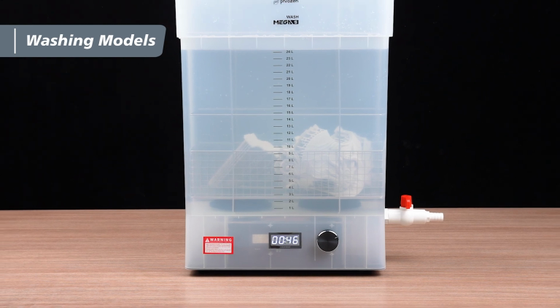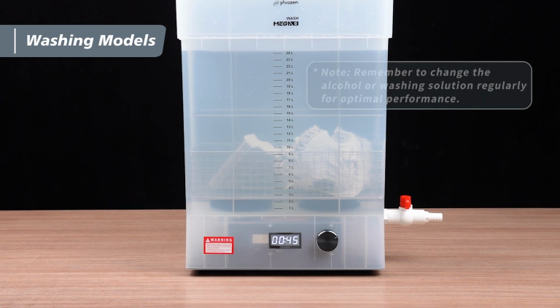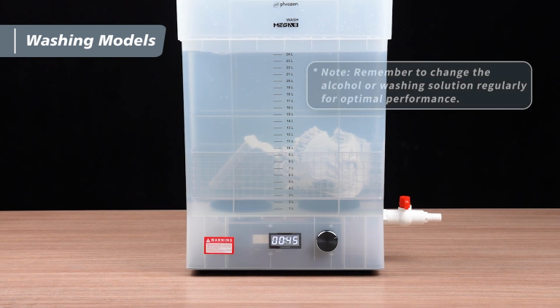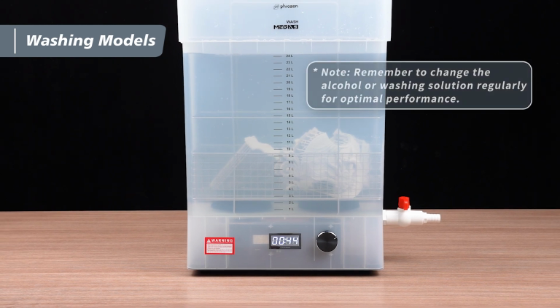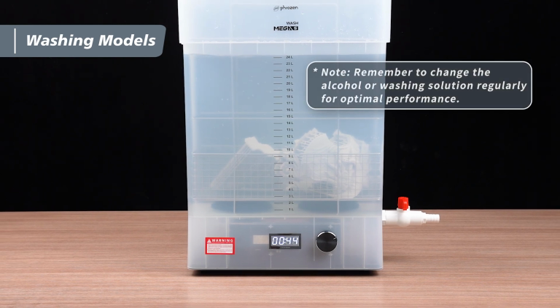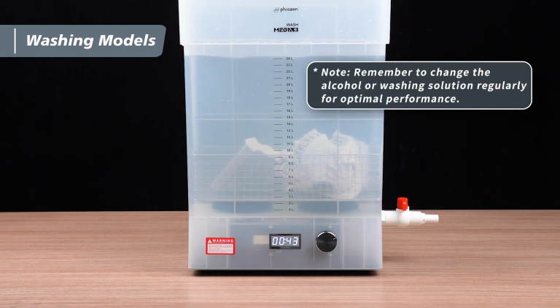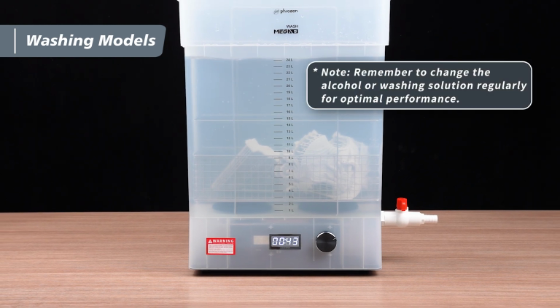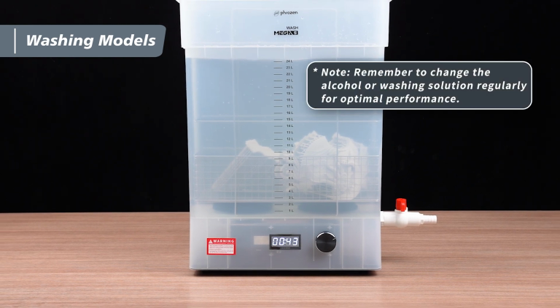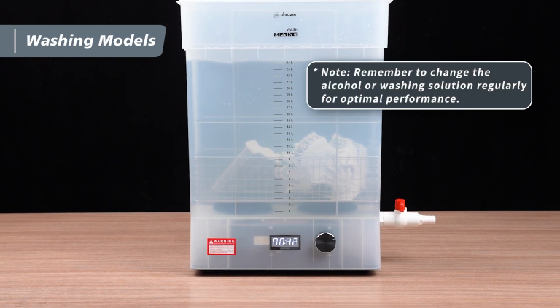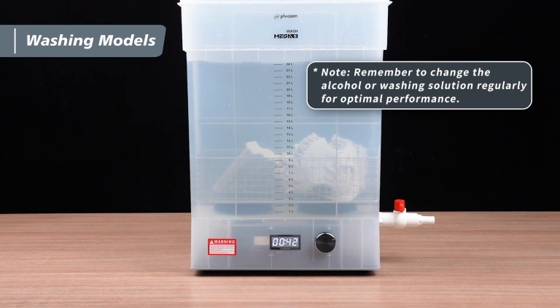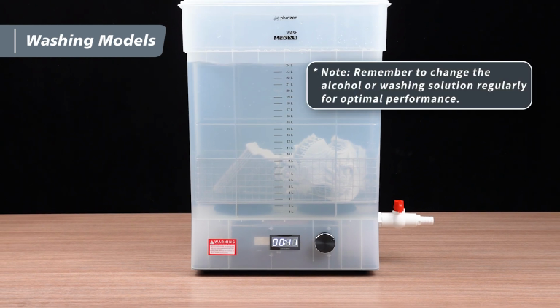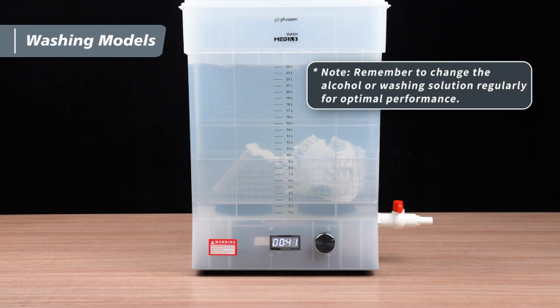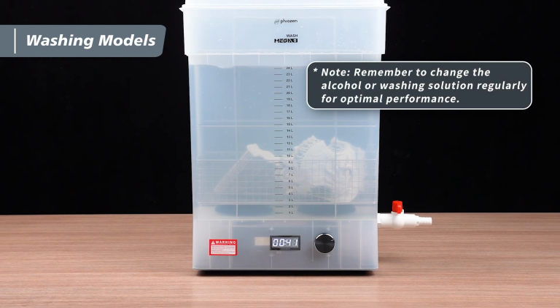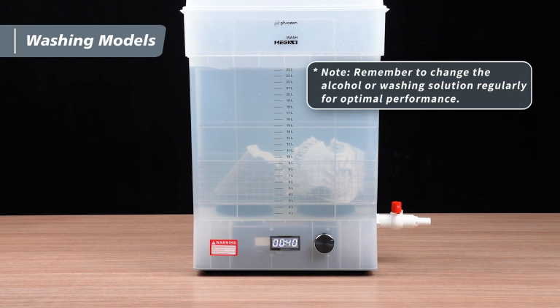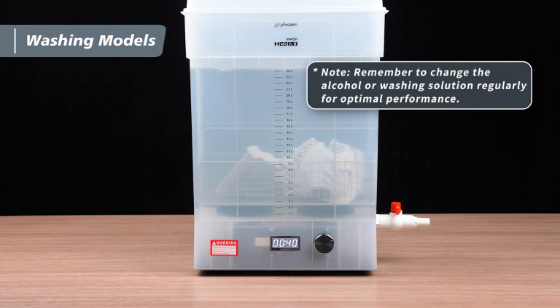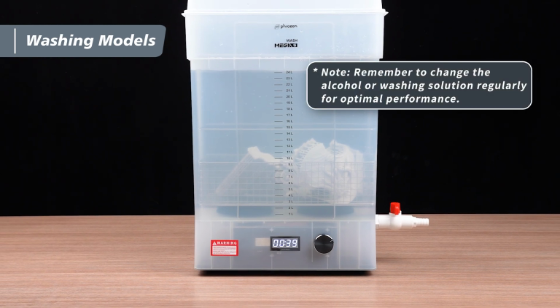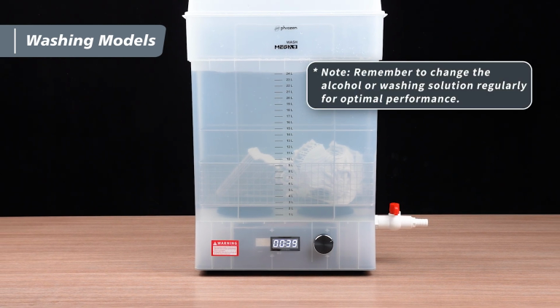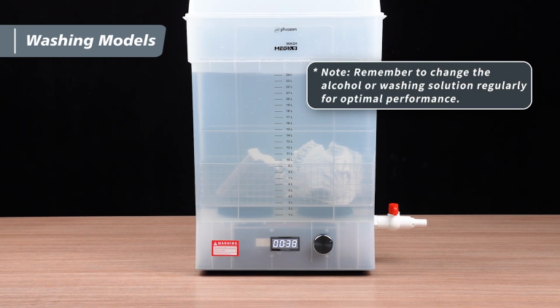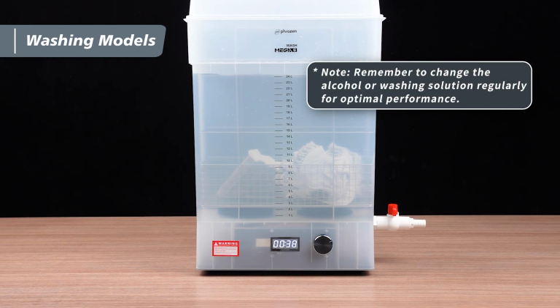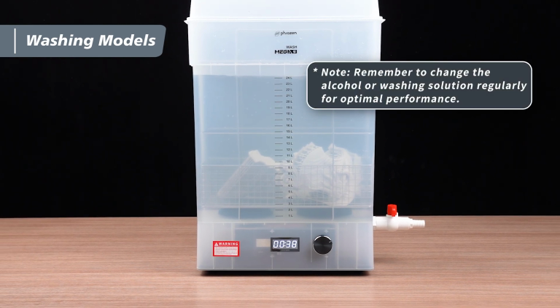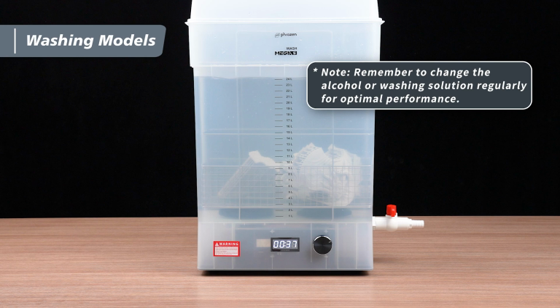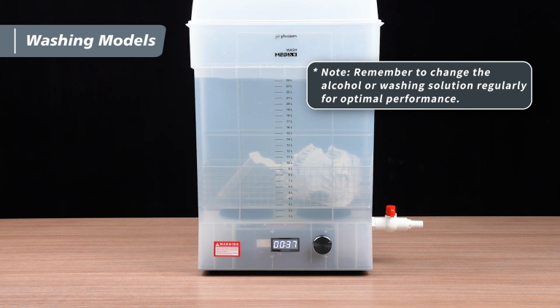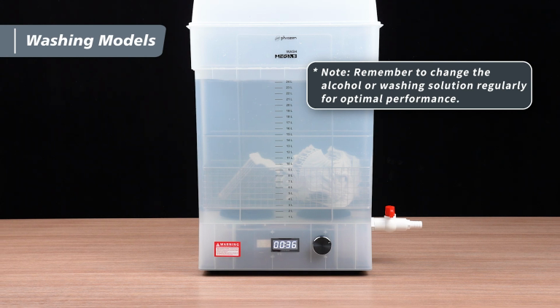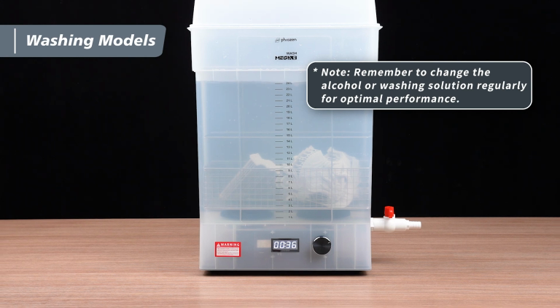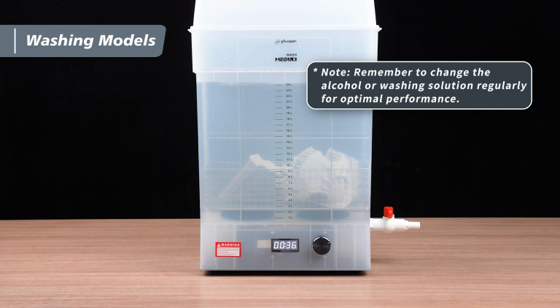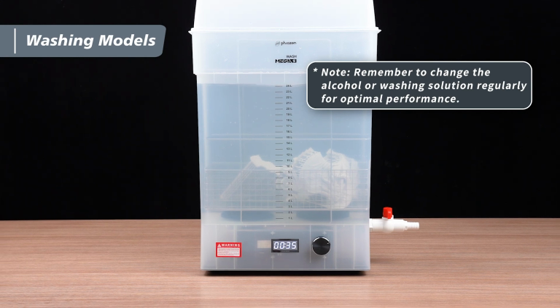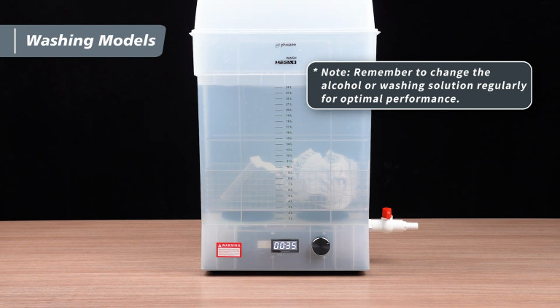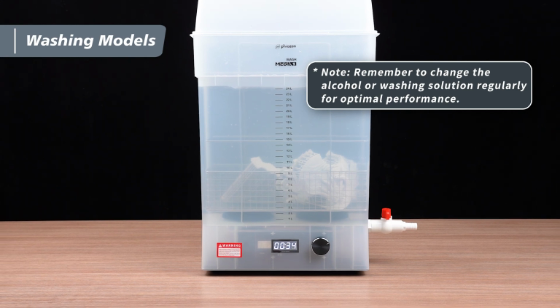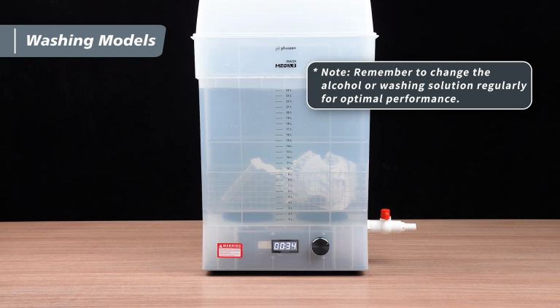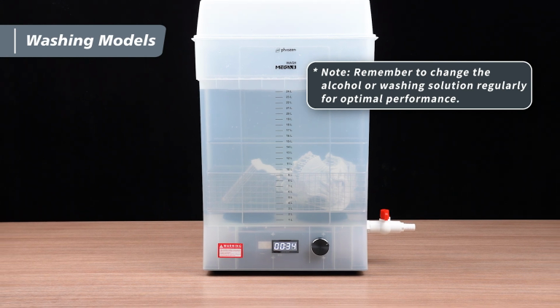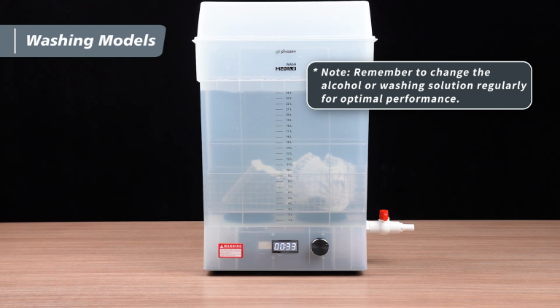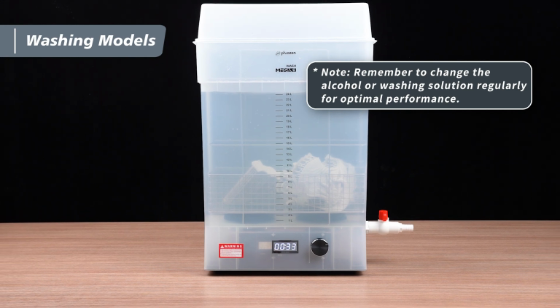Quick reminder: alcohol and washing solutions can be reused, but make sure to change them regularly for the best results.